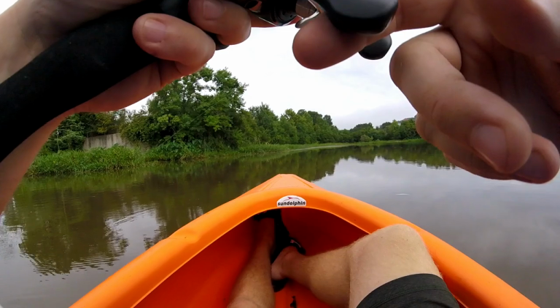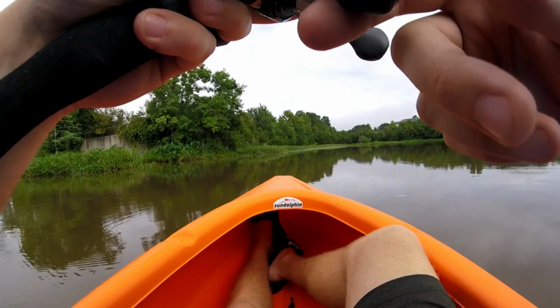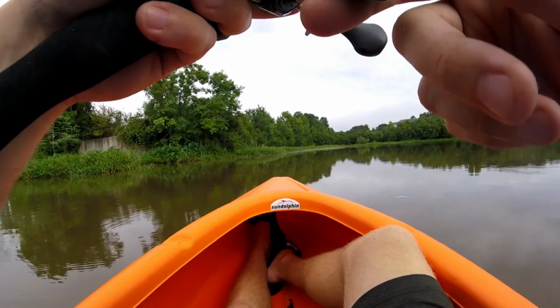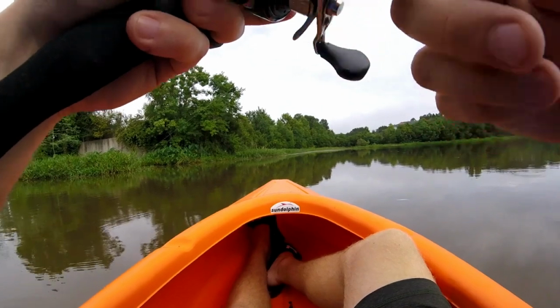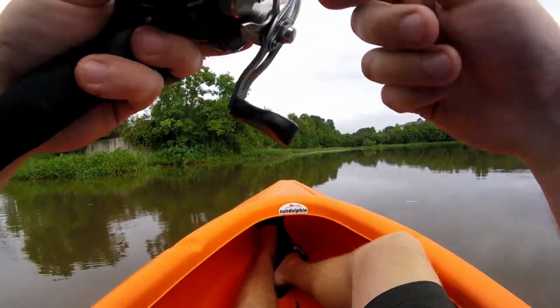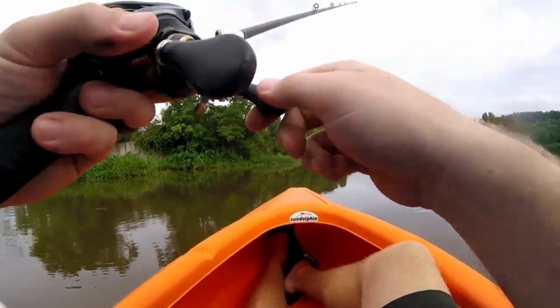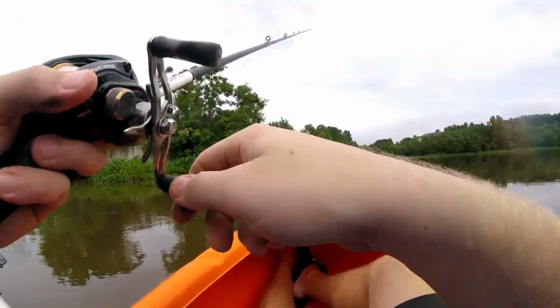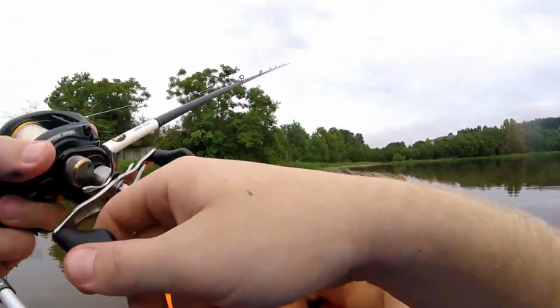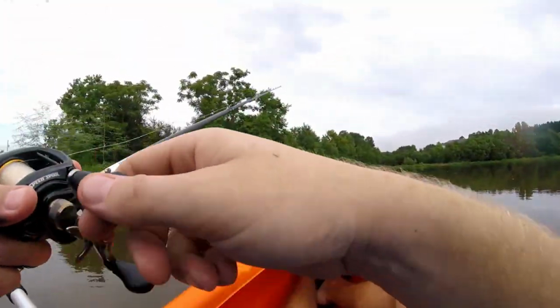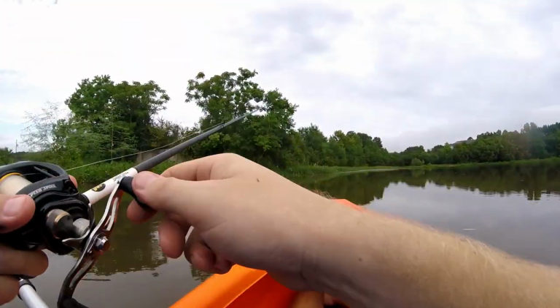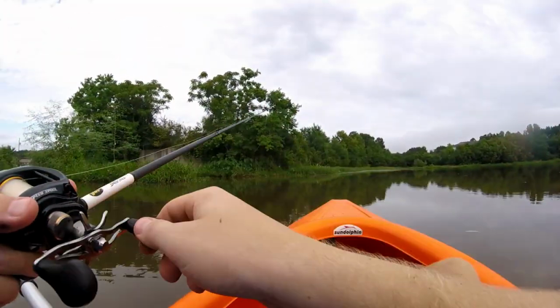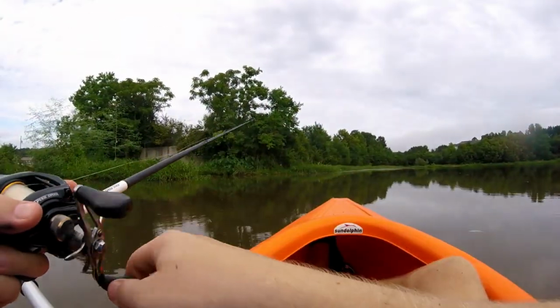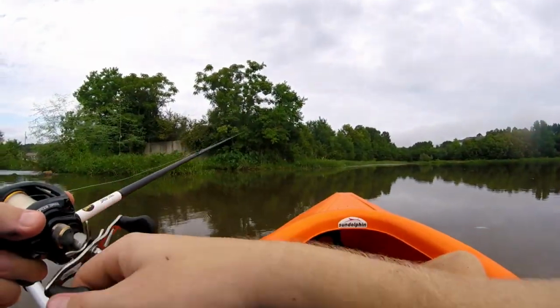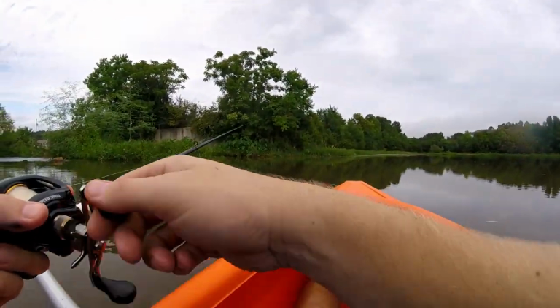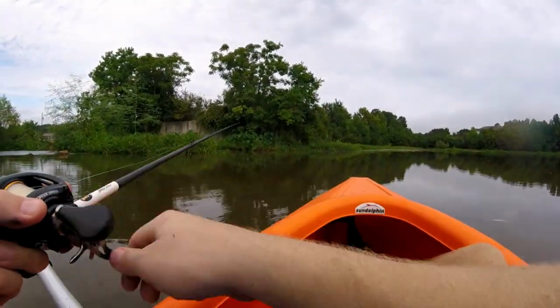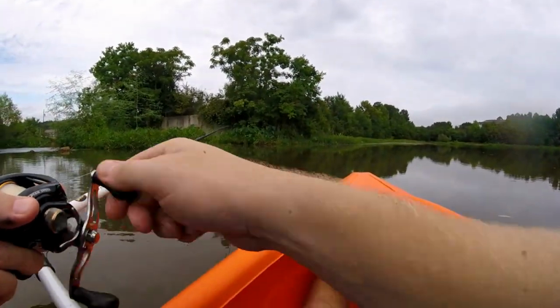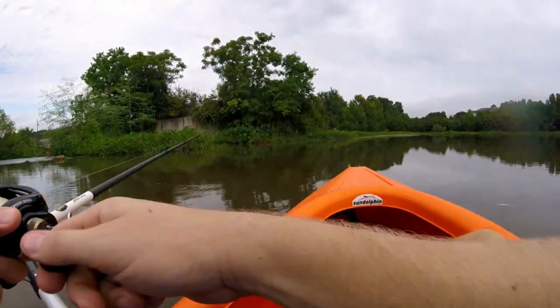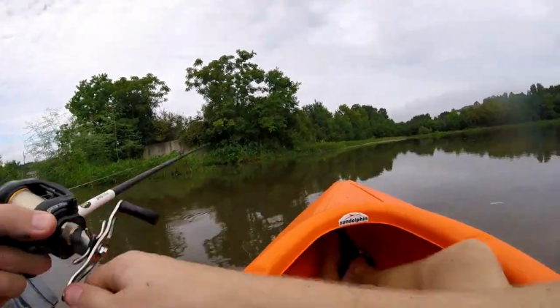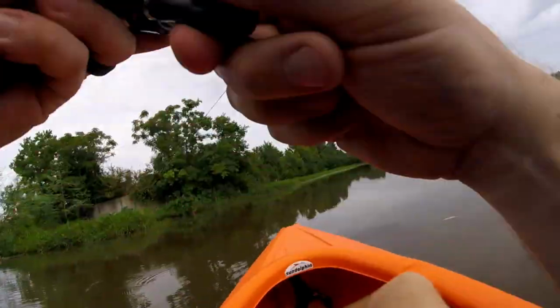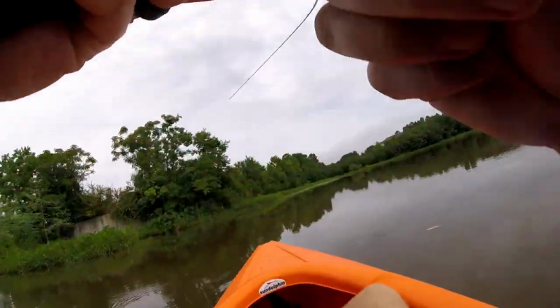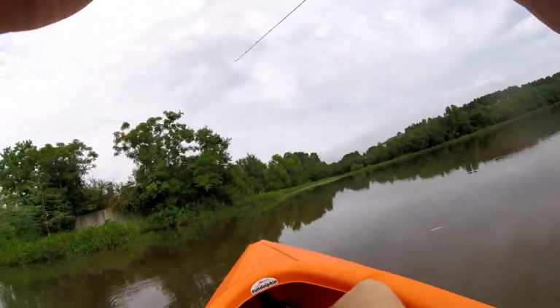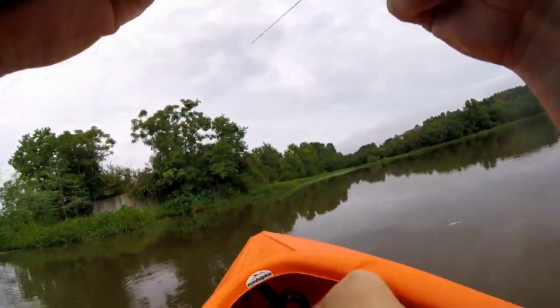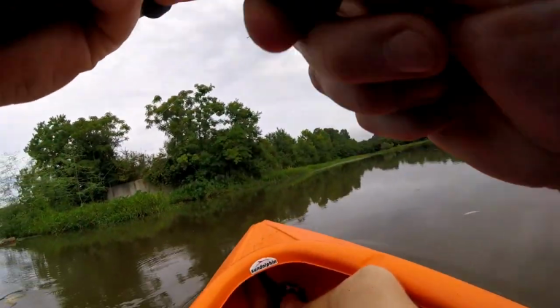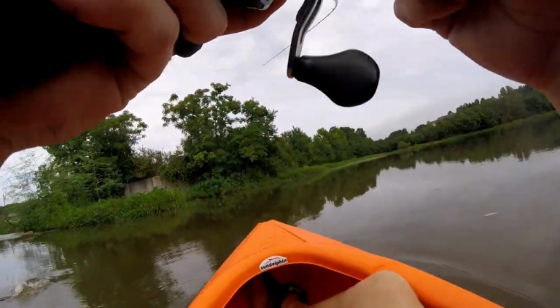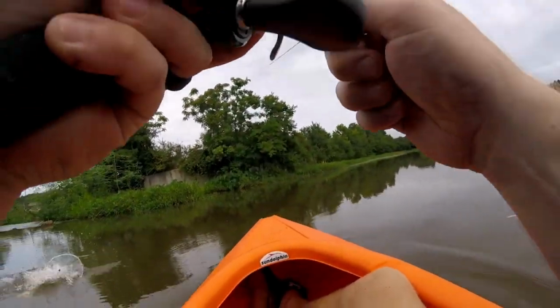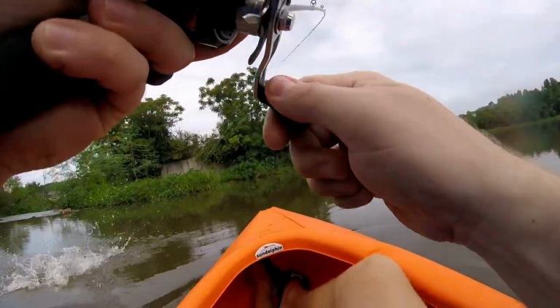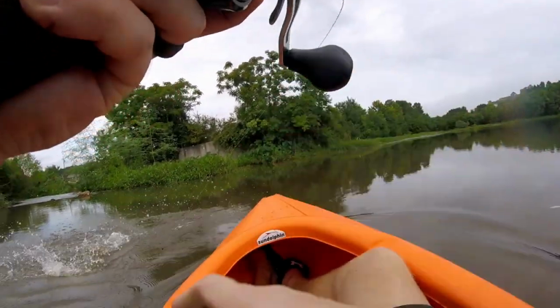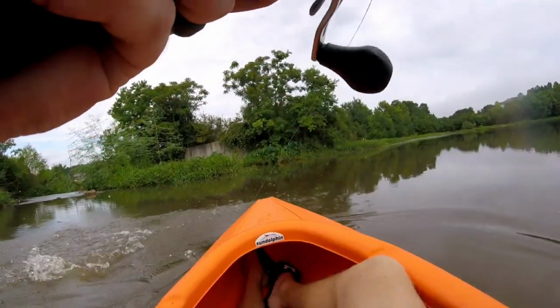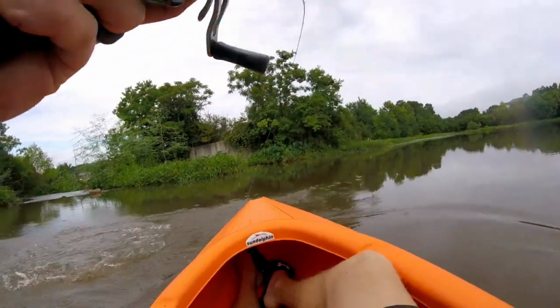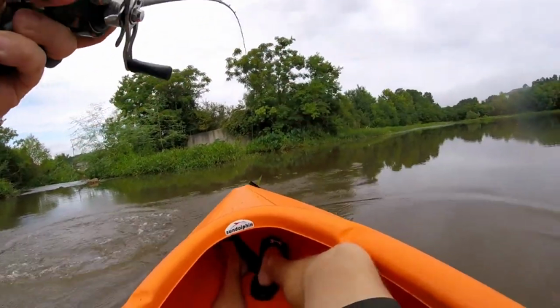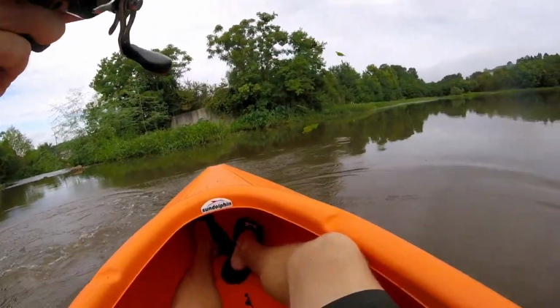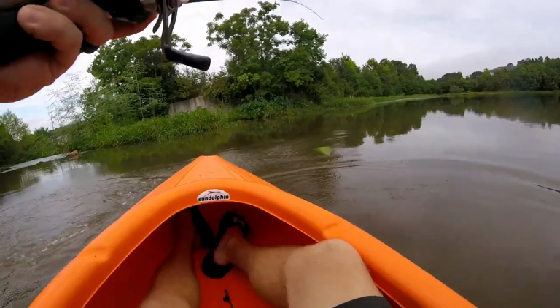Oh, there's my first bite! Oh my god, here comes the hook set! Oh my god, oh god!